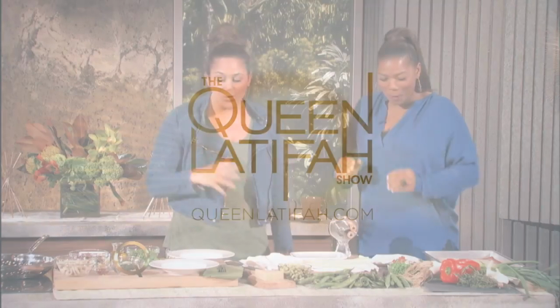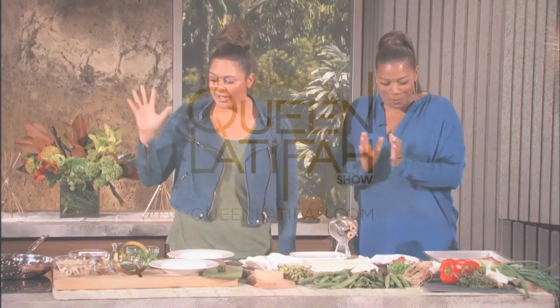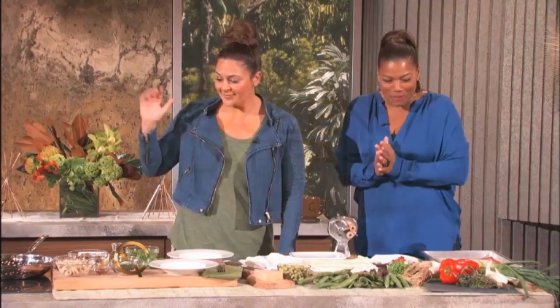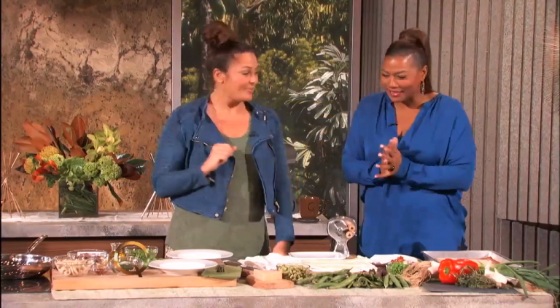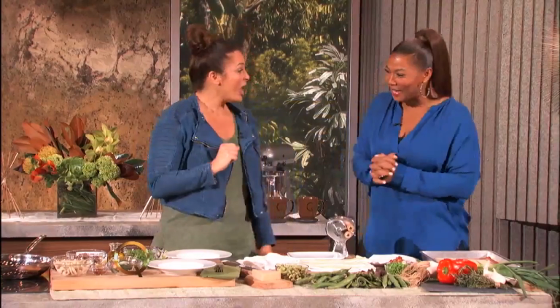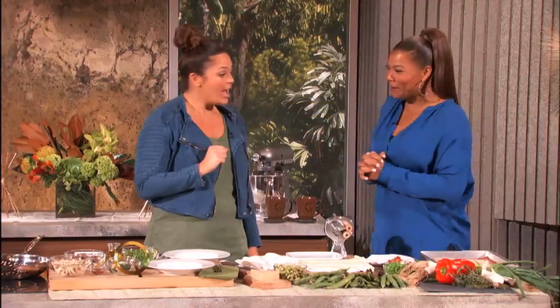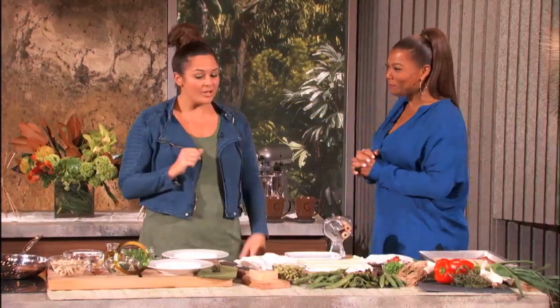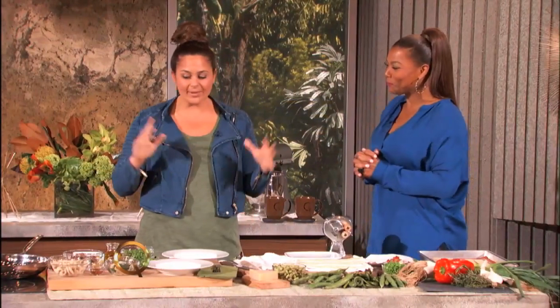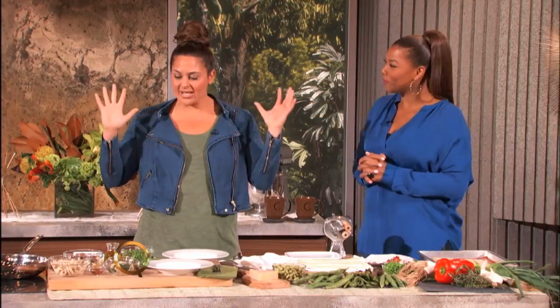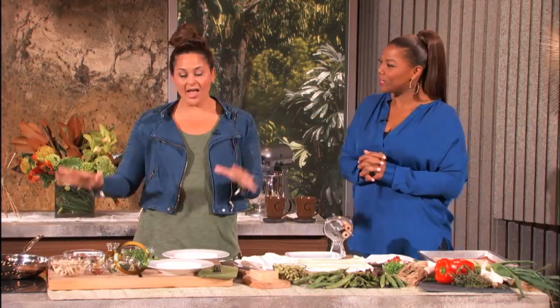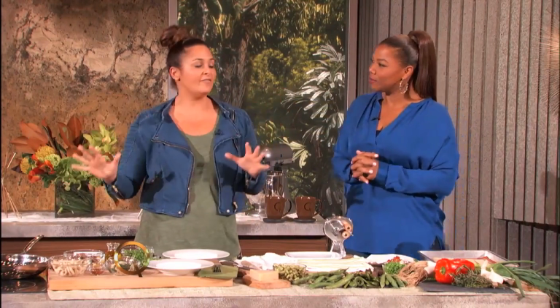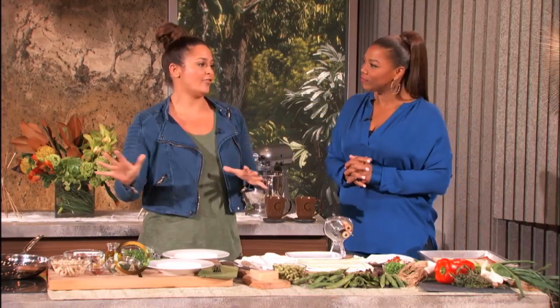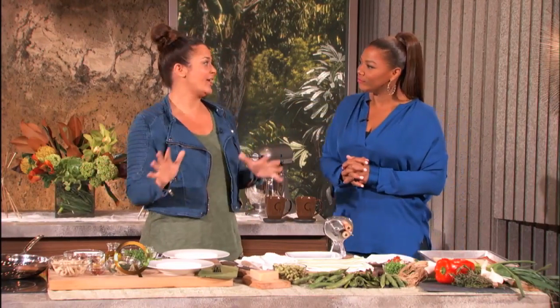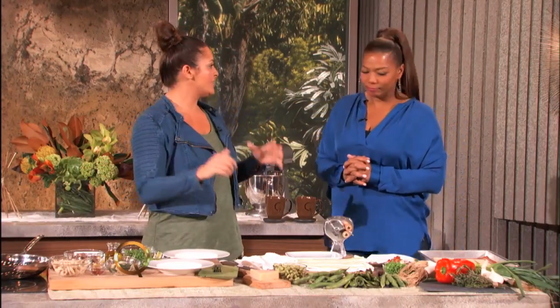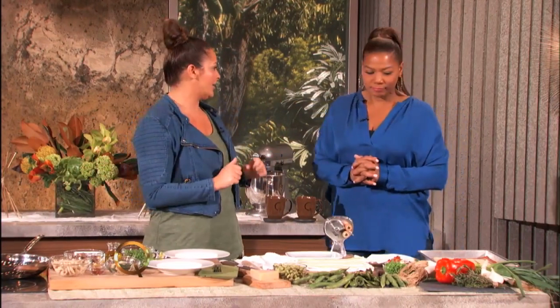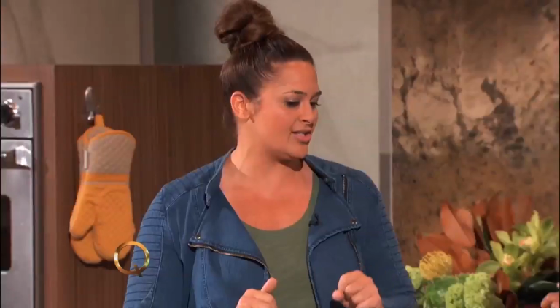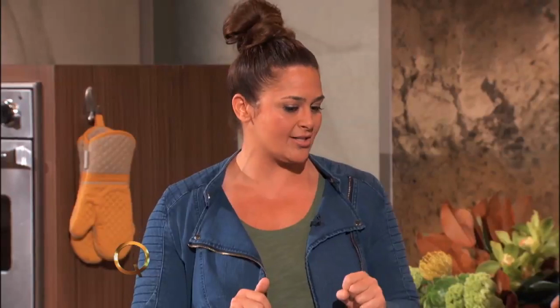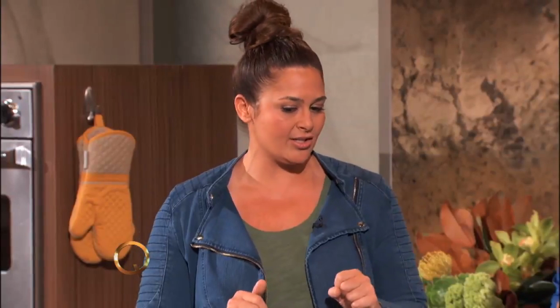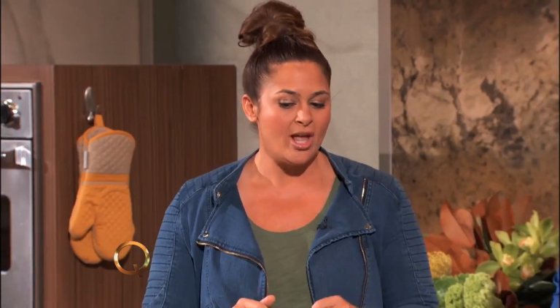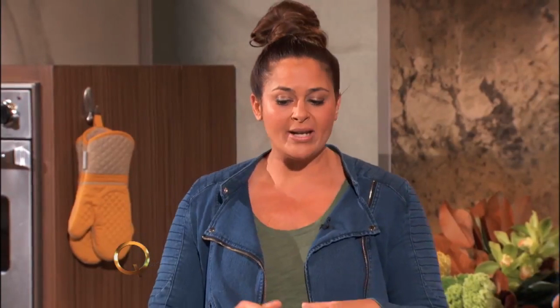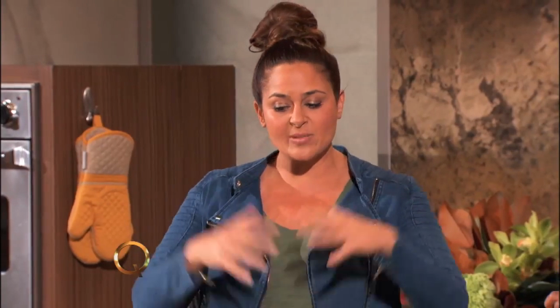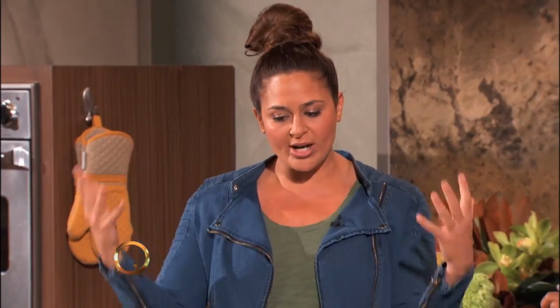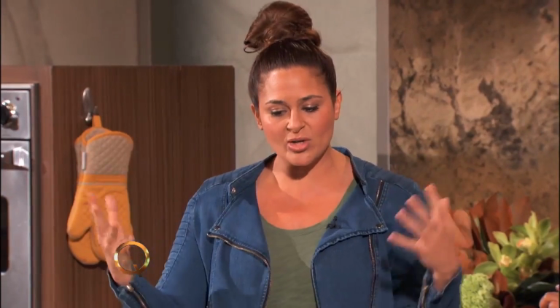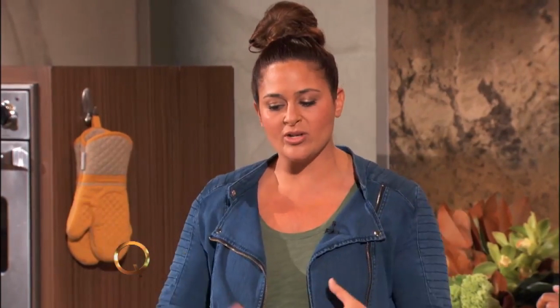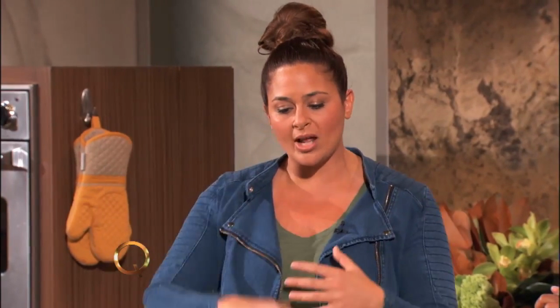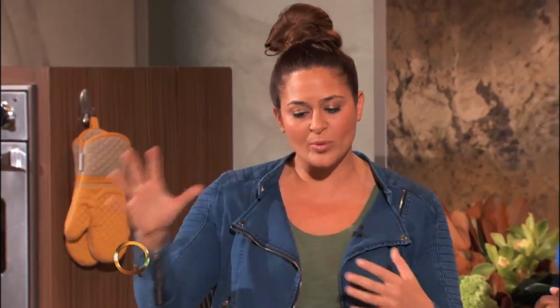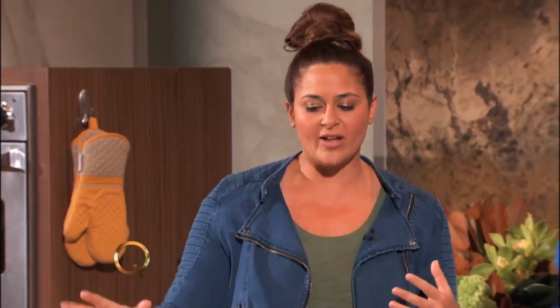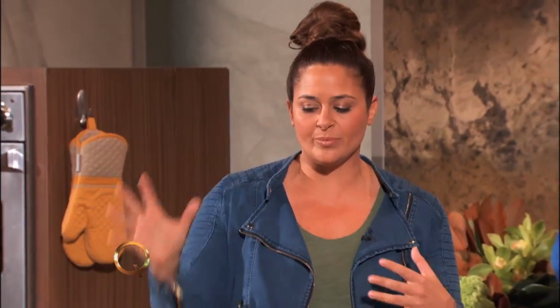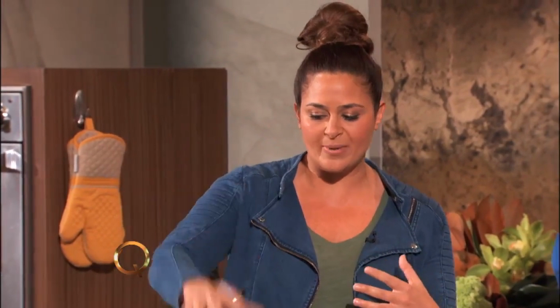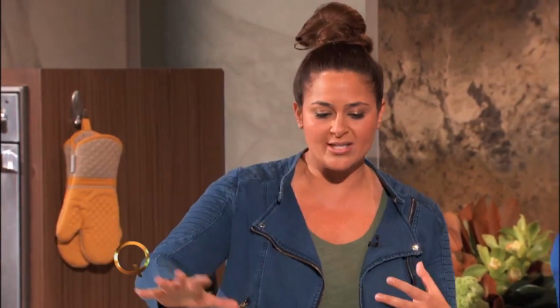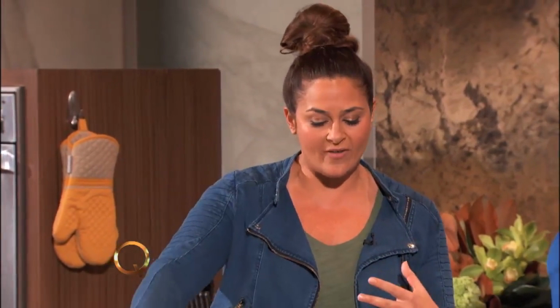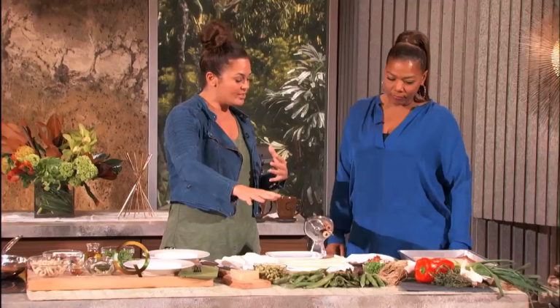What are we making today? It's an Italian favorite — cavatelli and sausage. But it's spring, so I'm going to use a lot of spring vegetables: peas and favas.